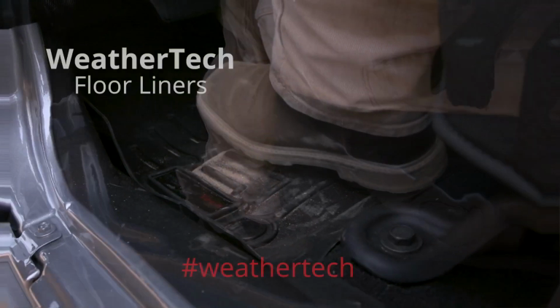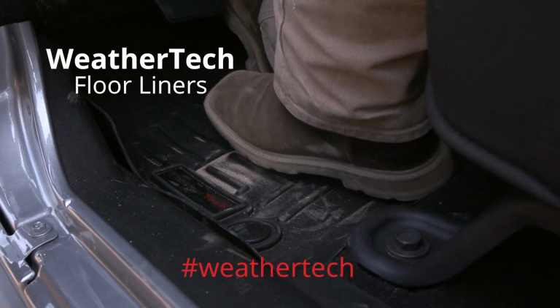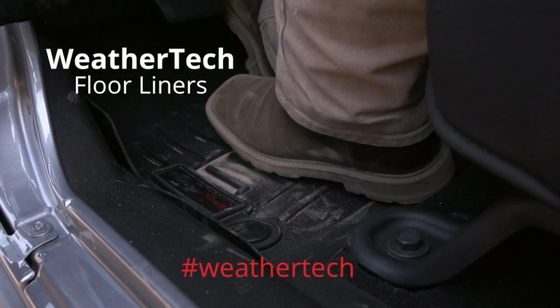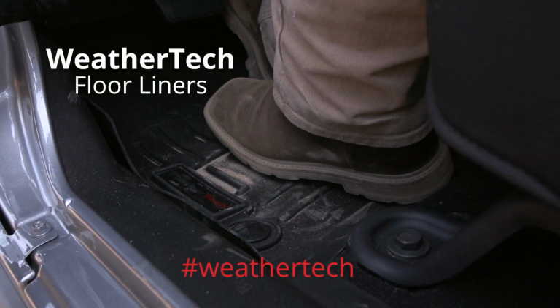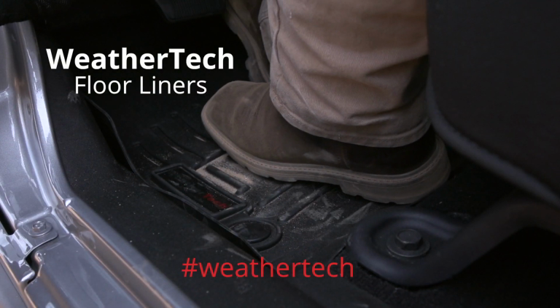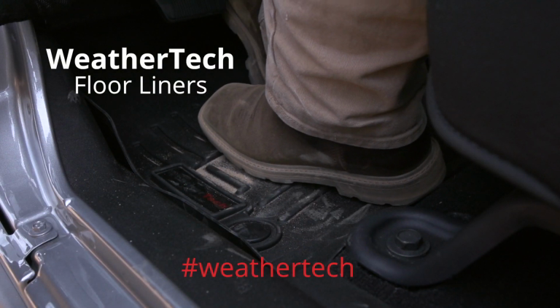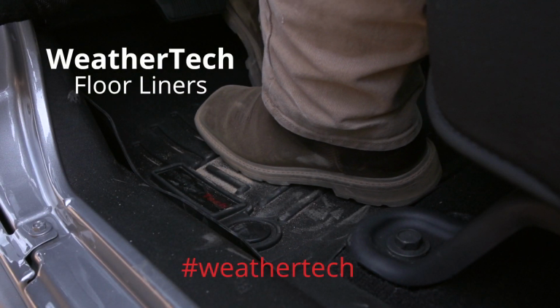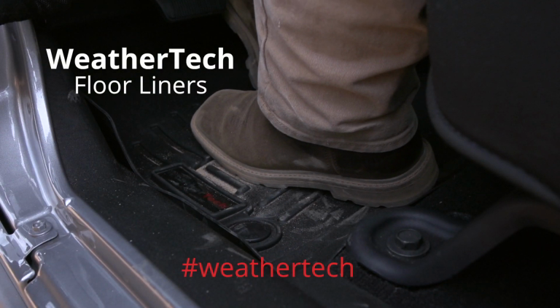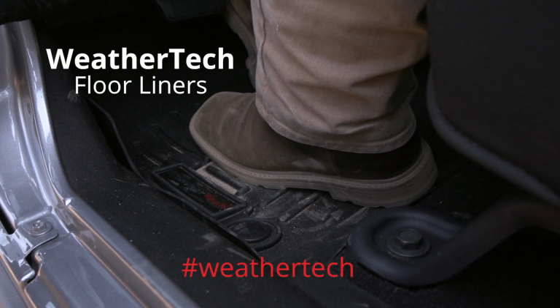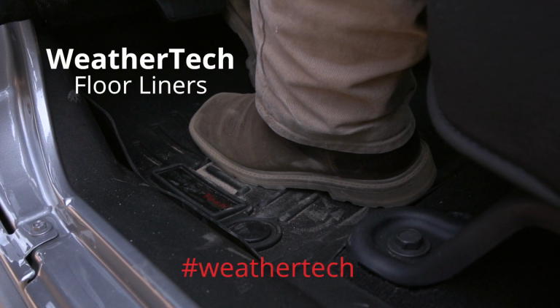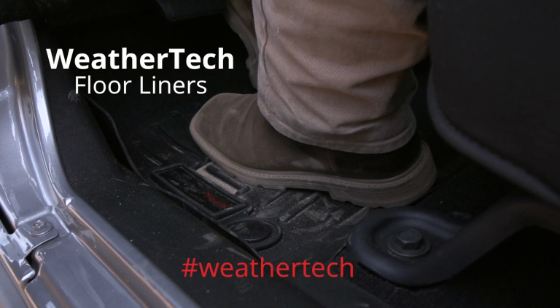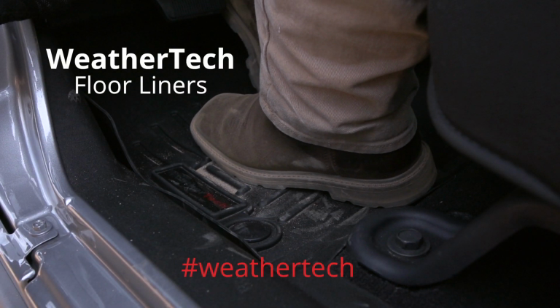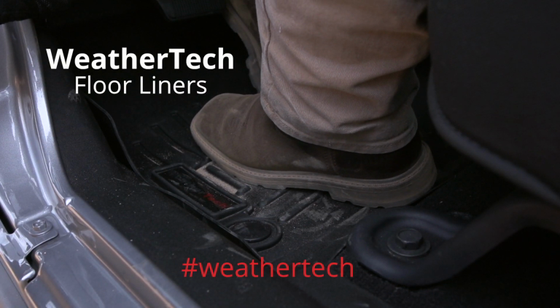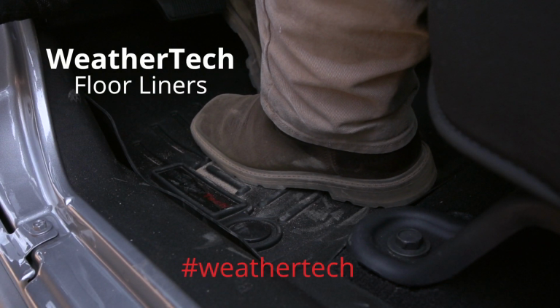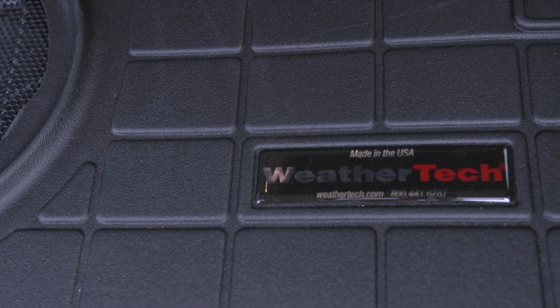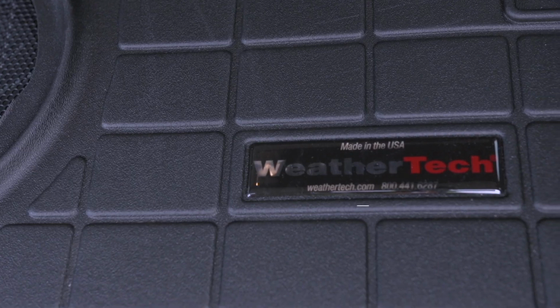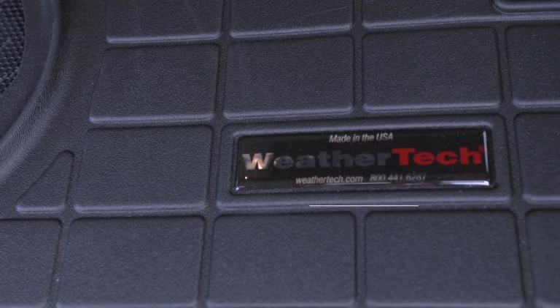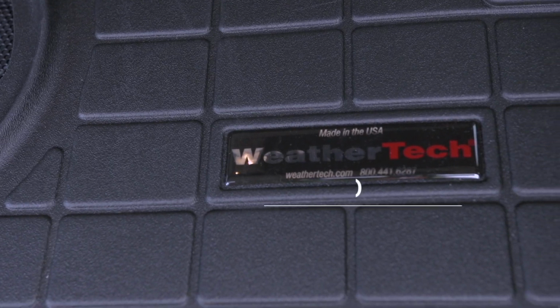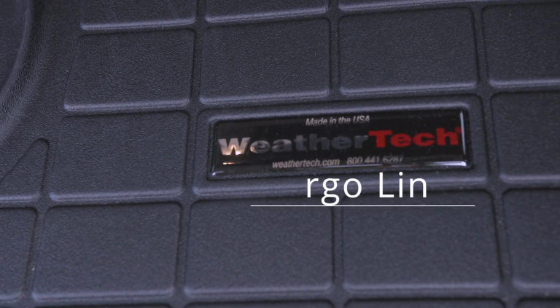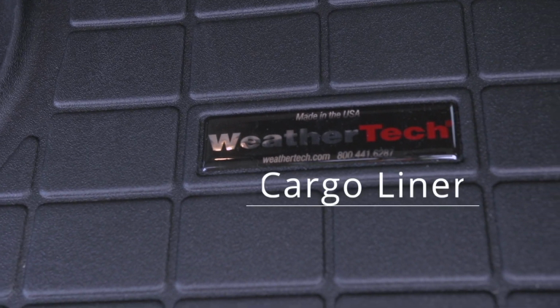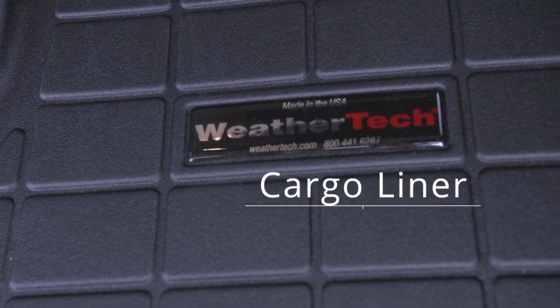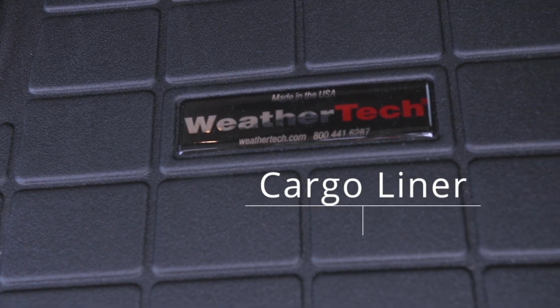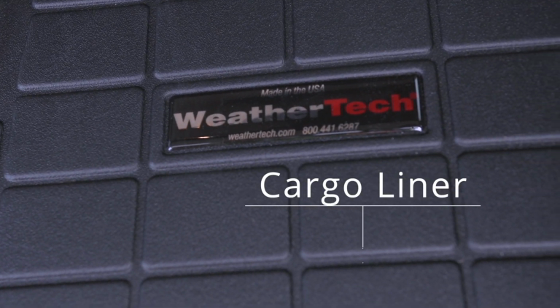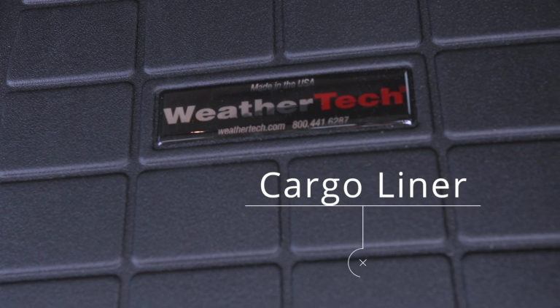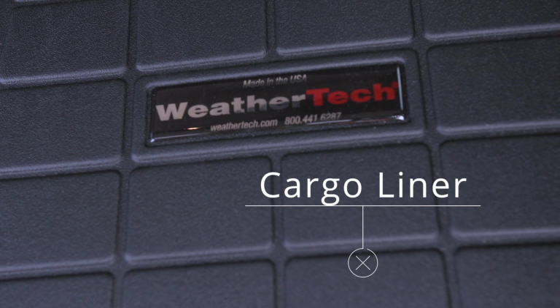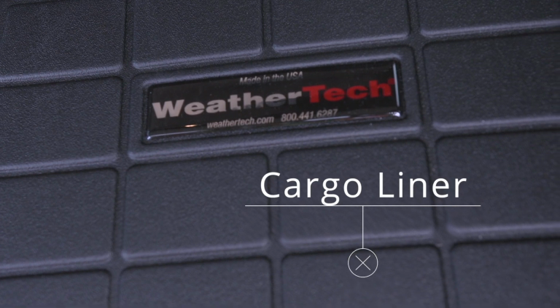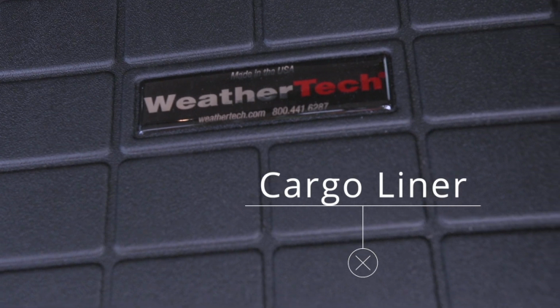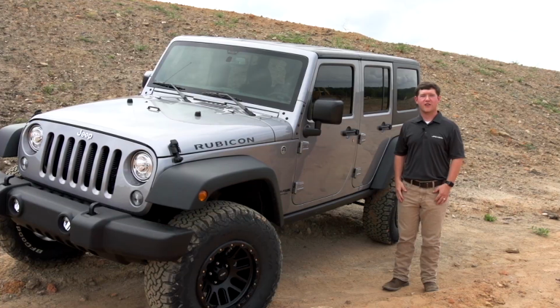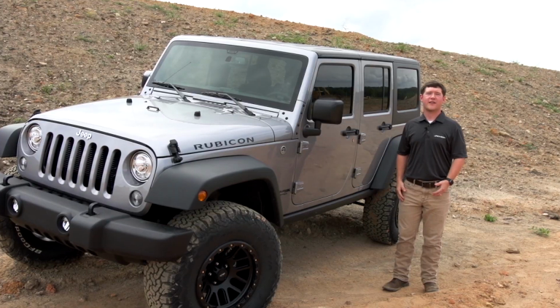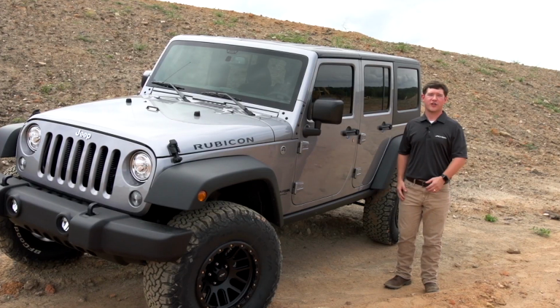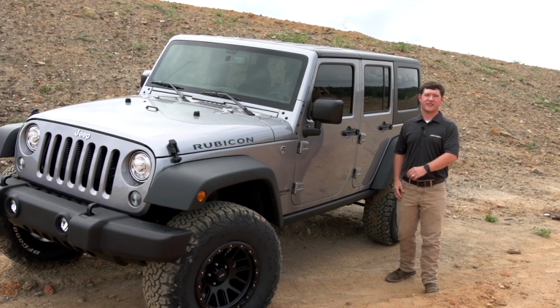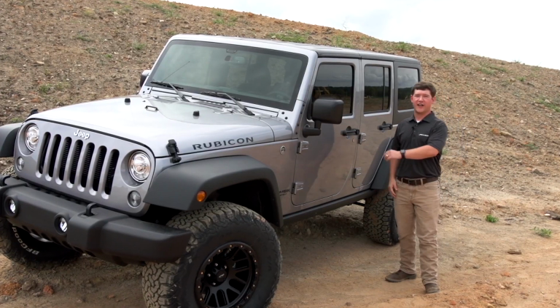We chose WeatherTech floor mats for the front and rear as well as a cargo liner for the cargo area. Let's have a look inside.